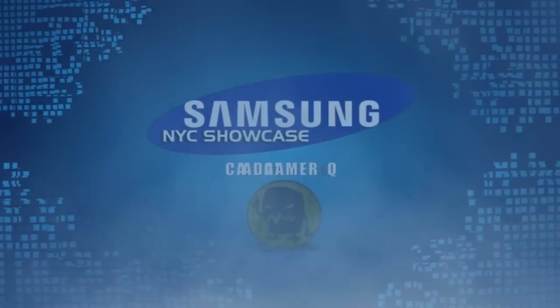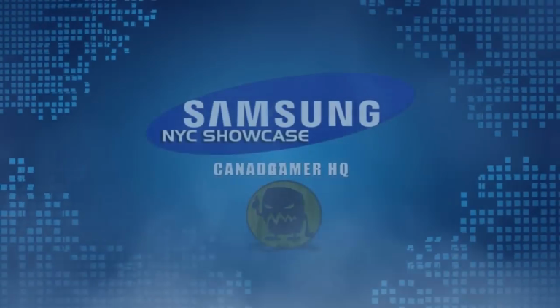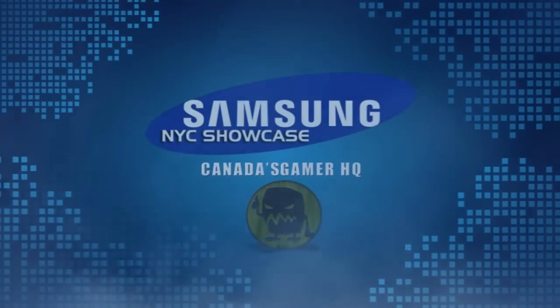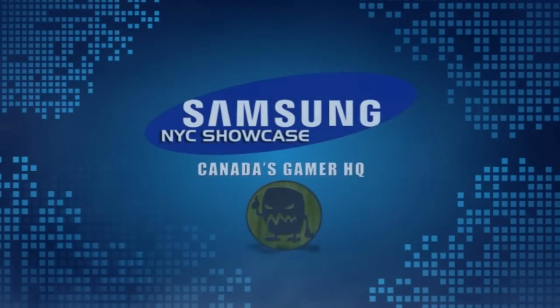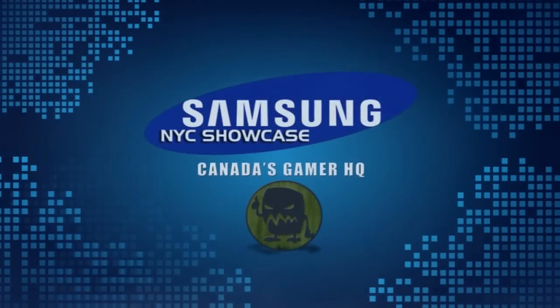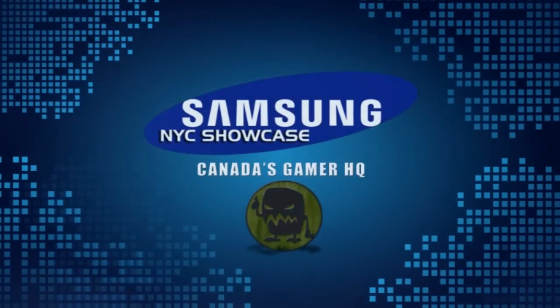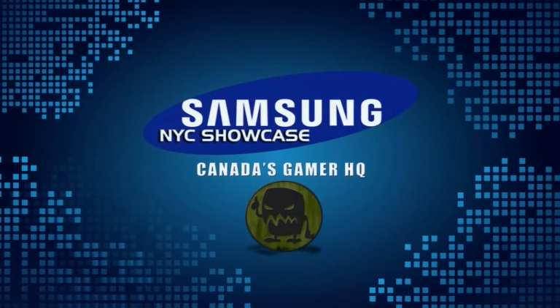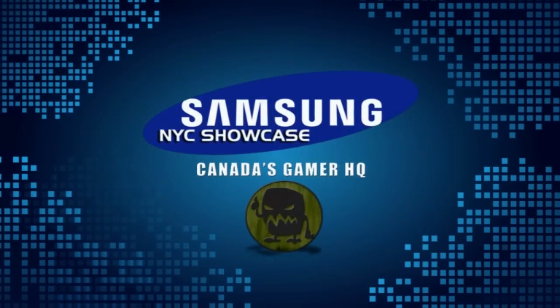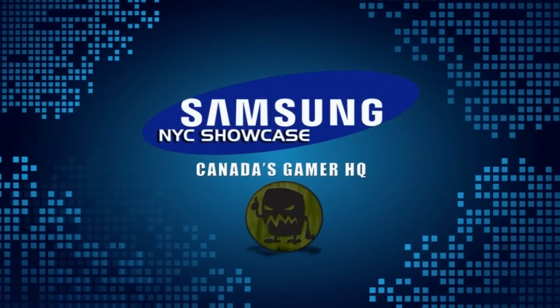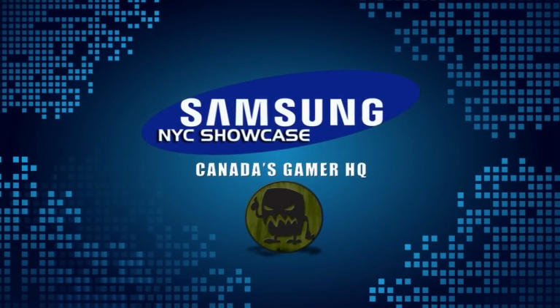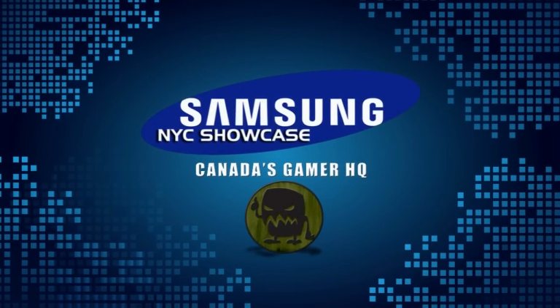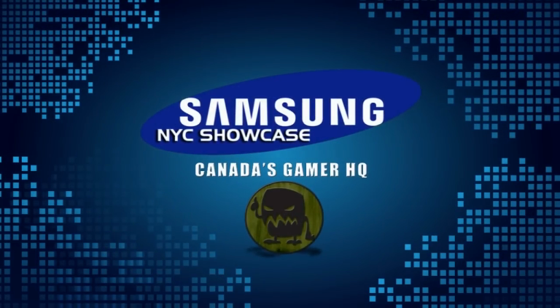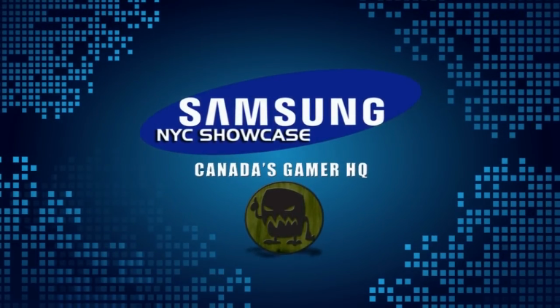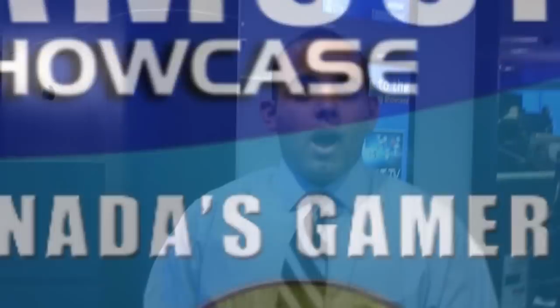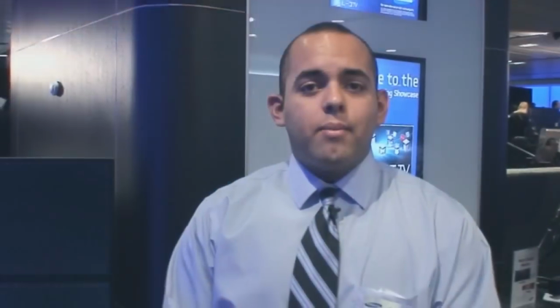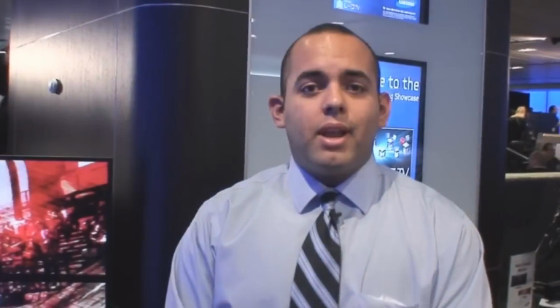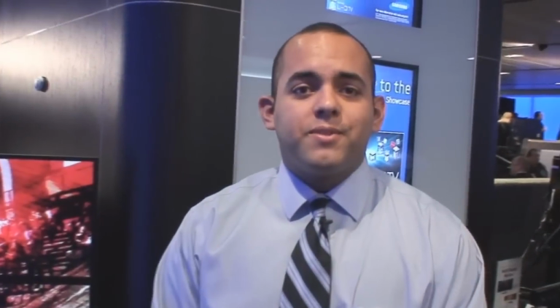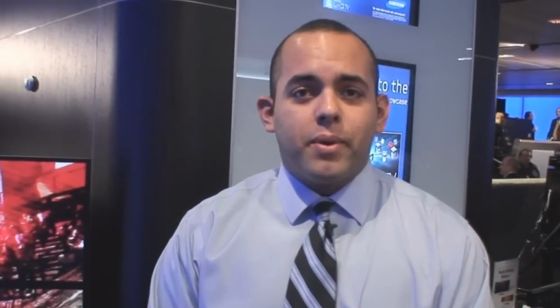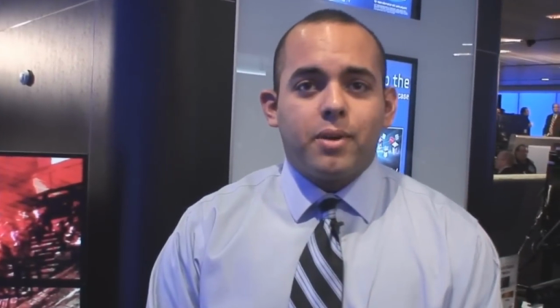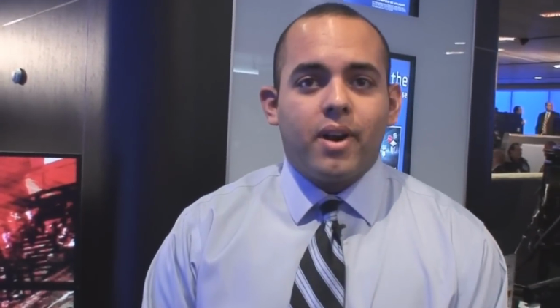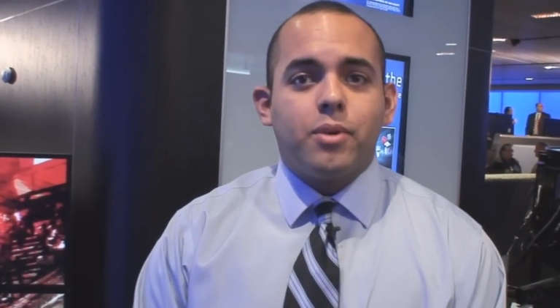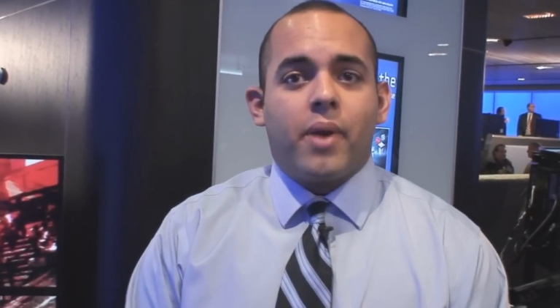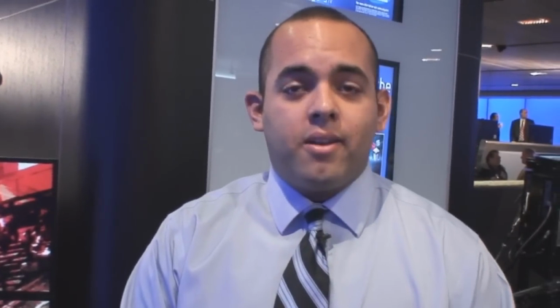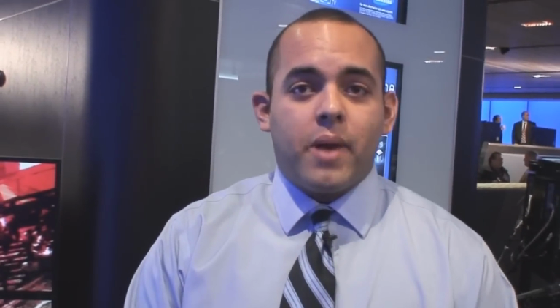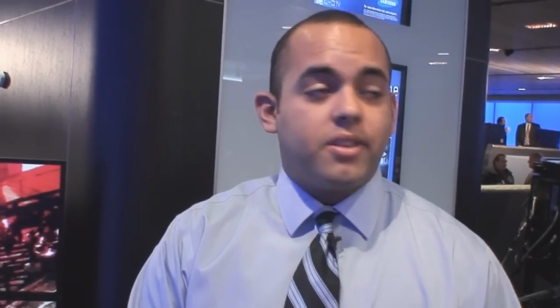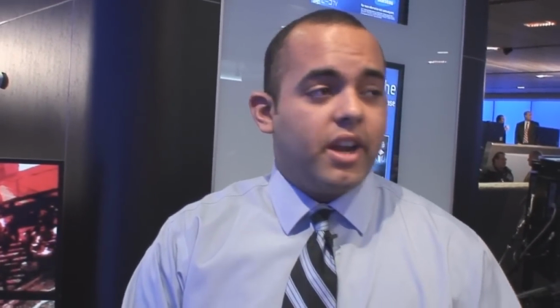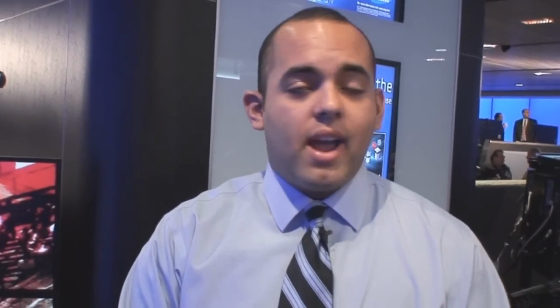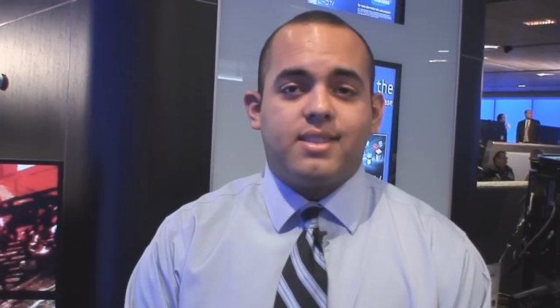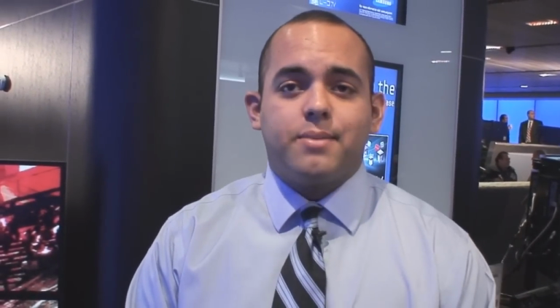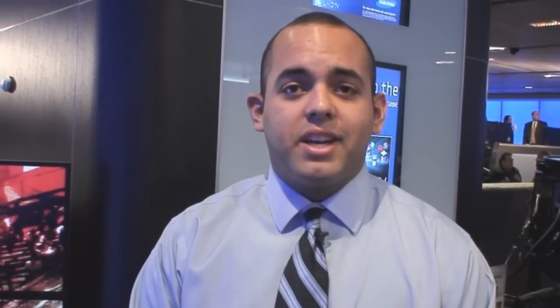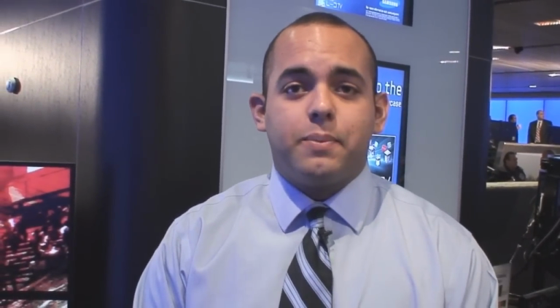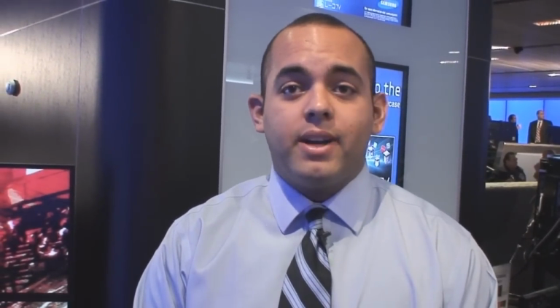Samsung Spring Showcase. Hi, my name is Faberian Cabrera. I'm a brand ambassador here at Samsung Experience.